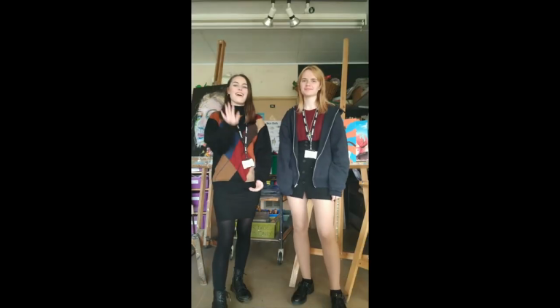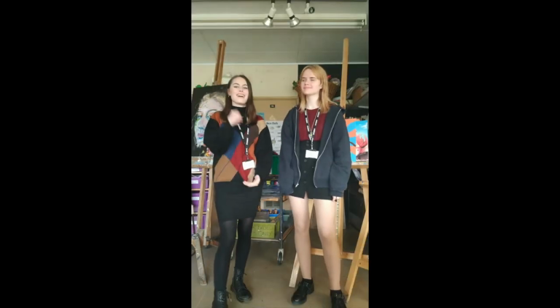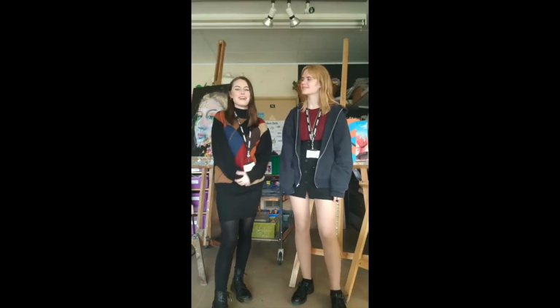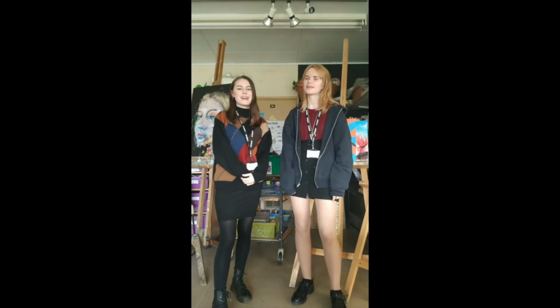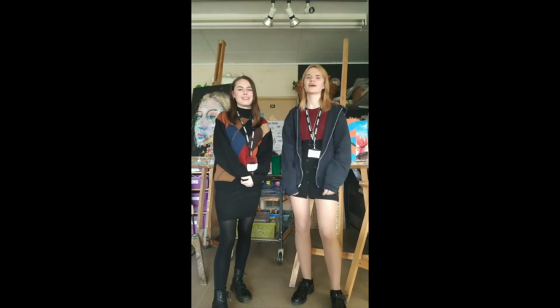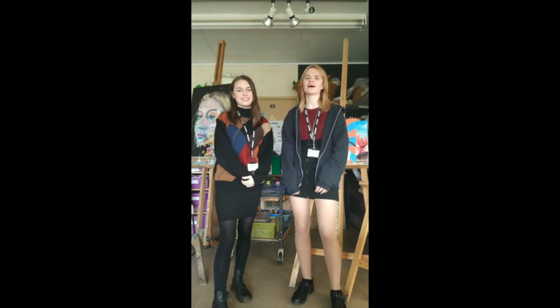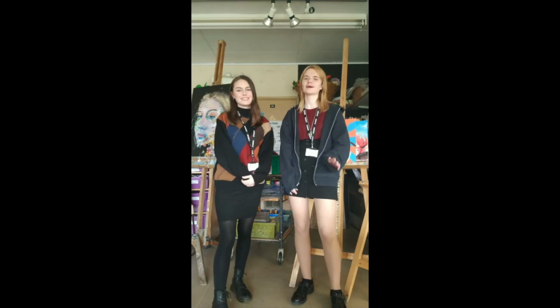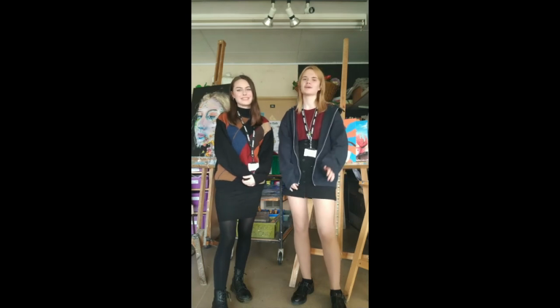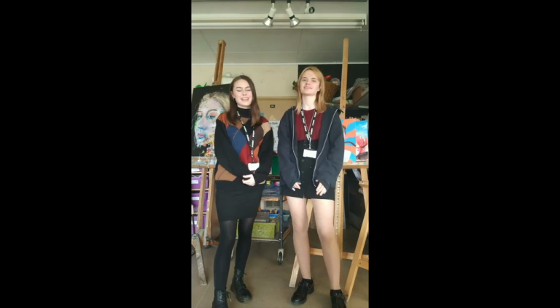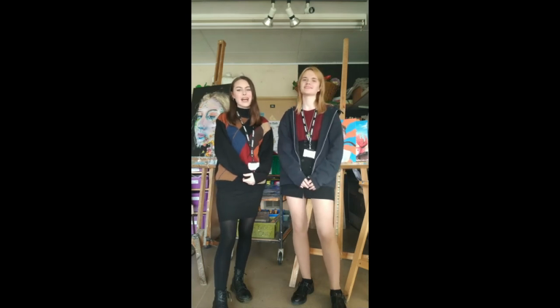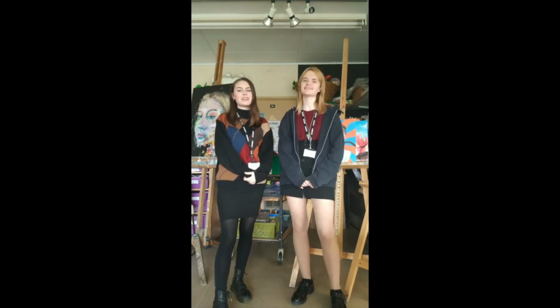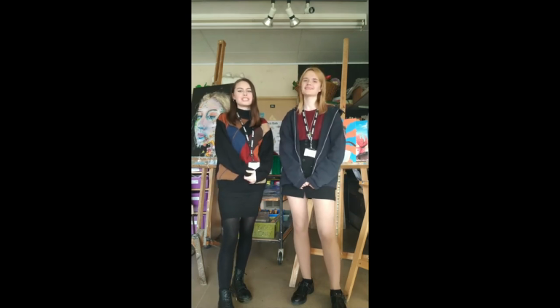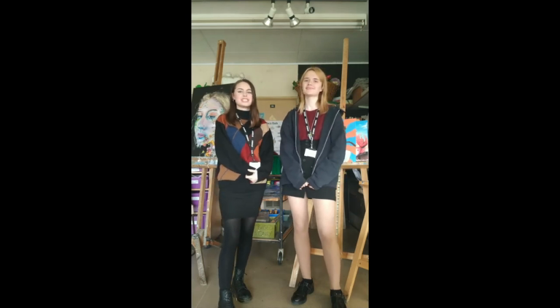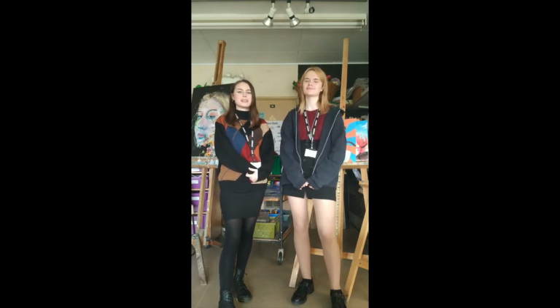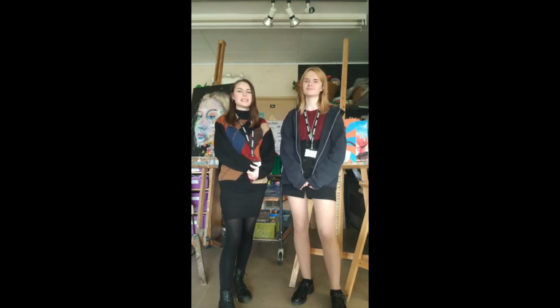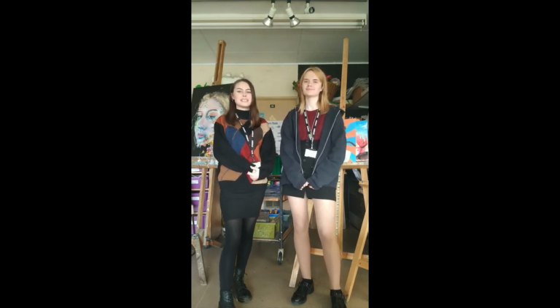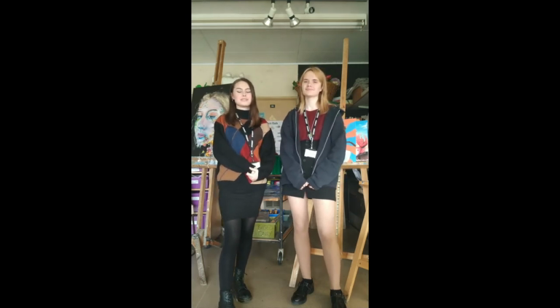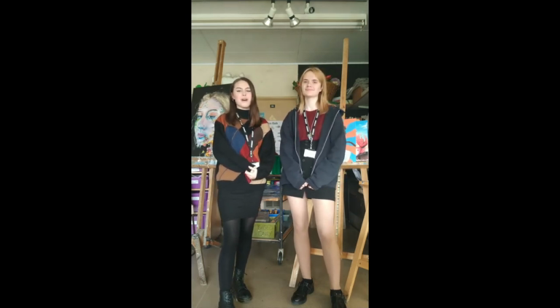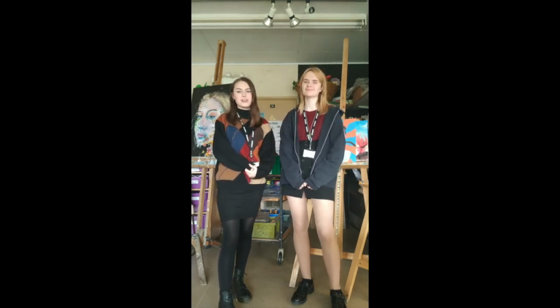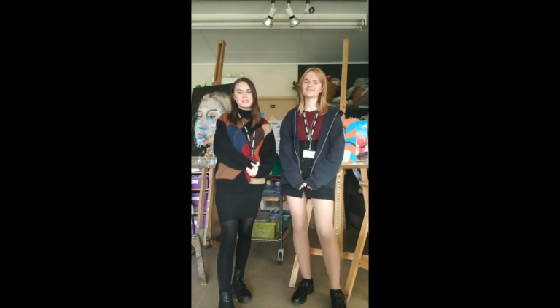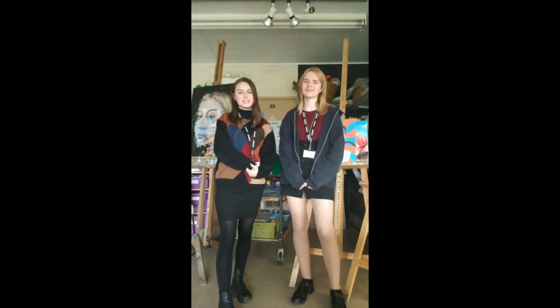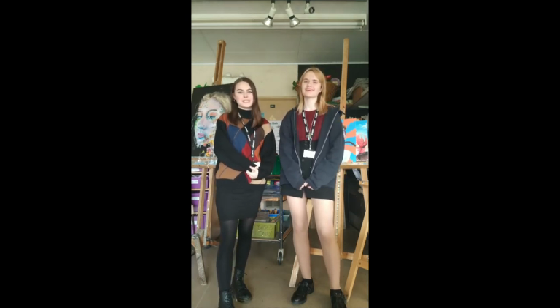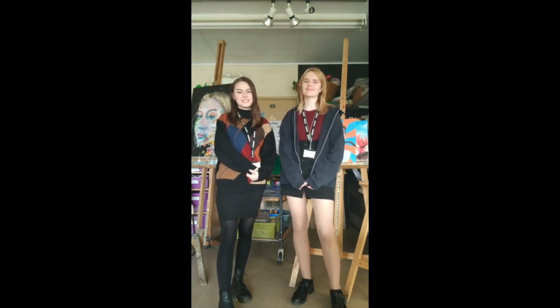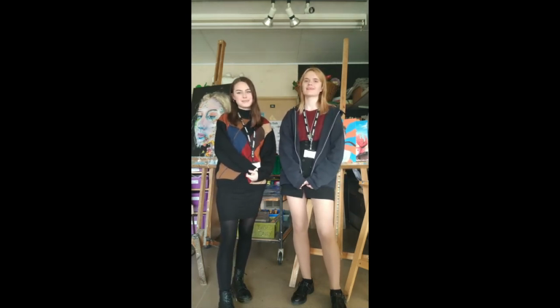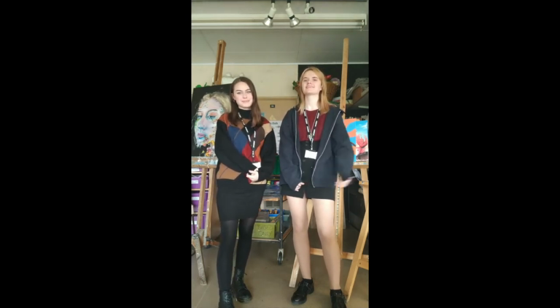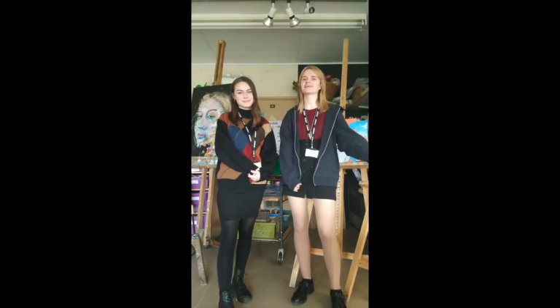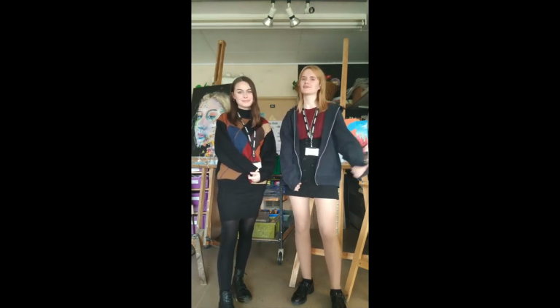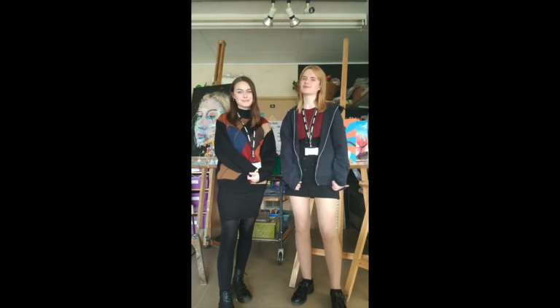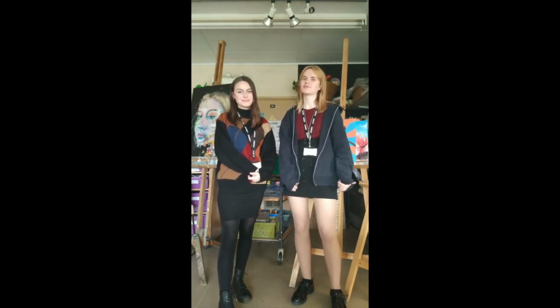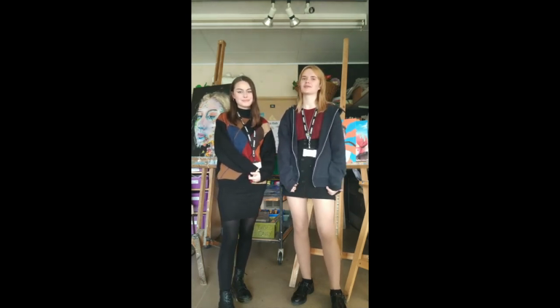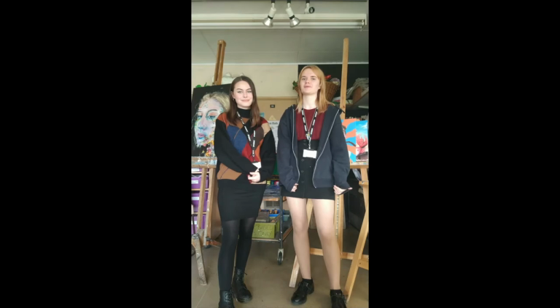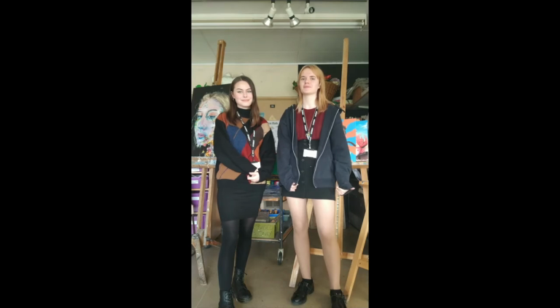Hi, I'm Eleanor. And I'm Marta. And we're the student subject leaders for Art at Newstead. Let us take you on a tour of our department.